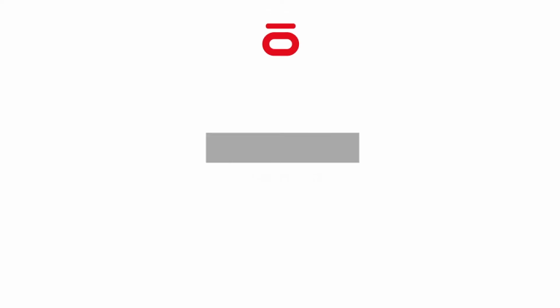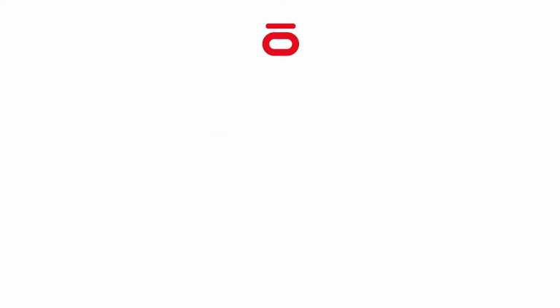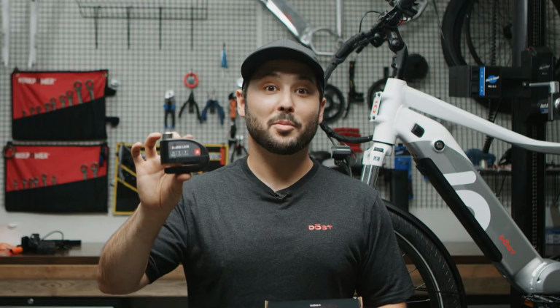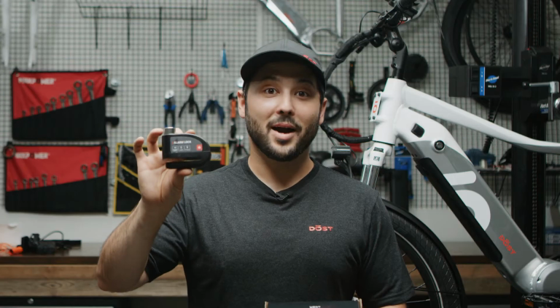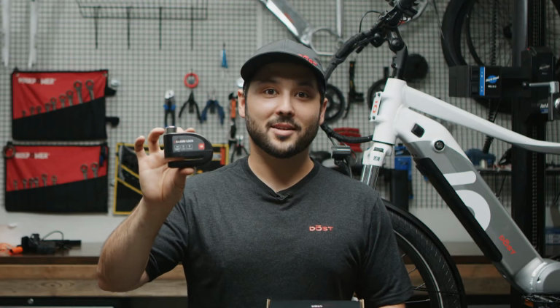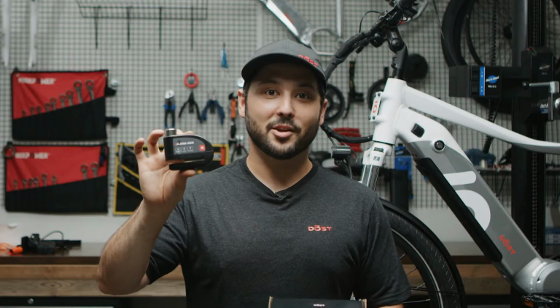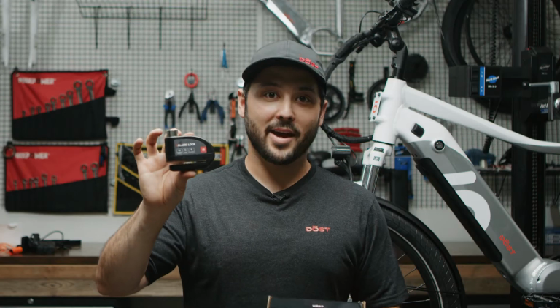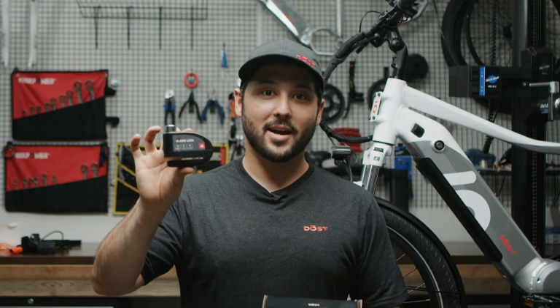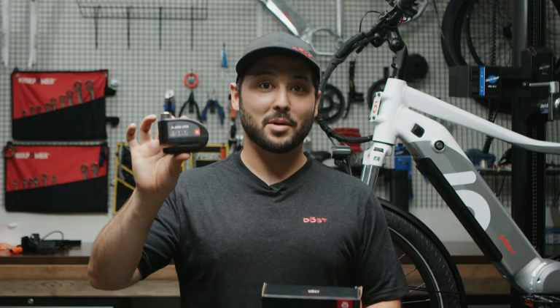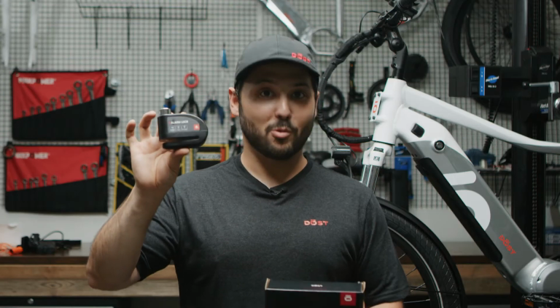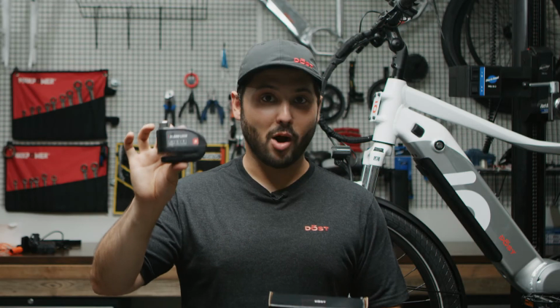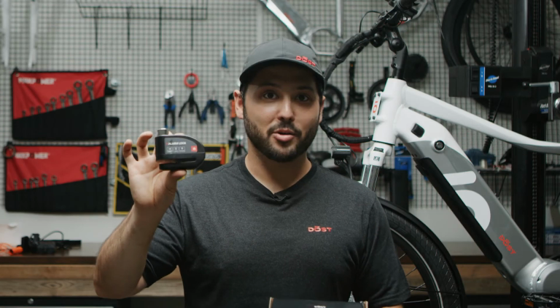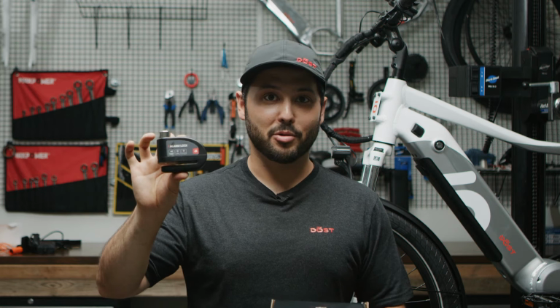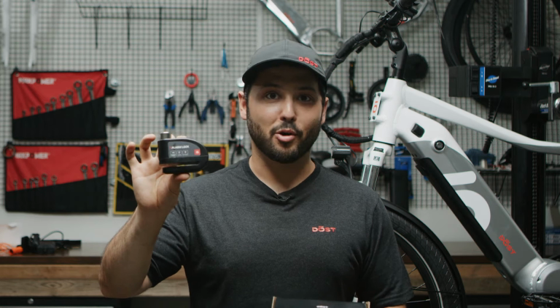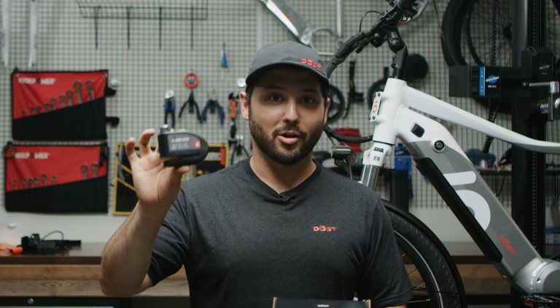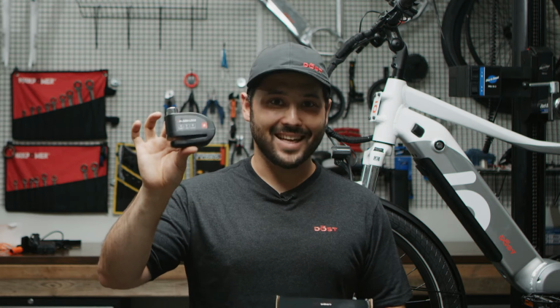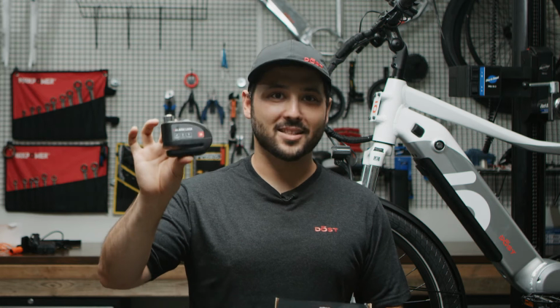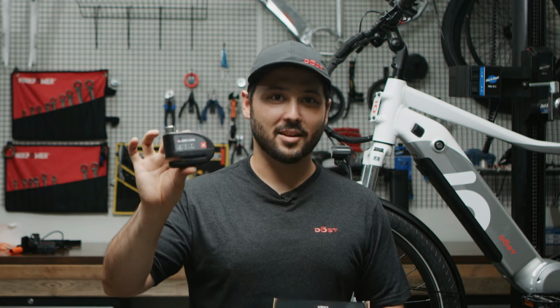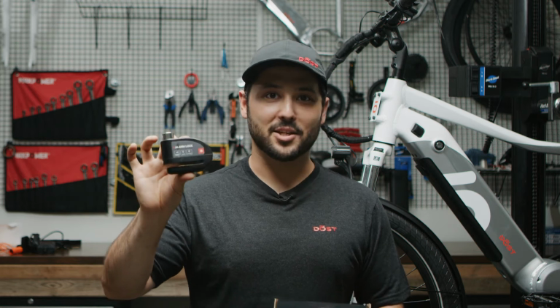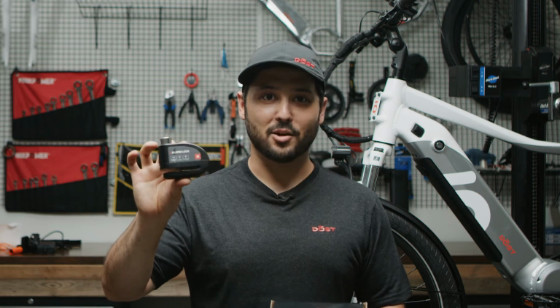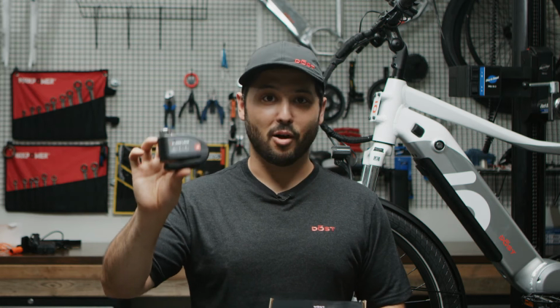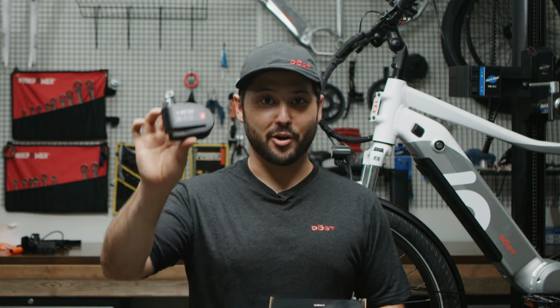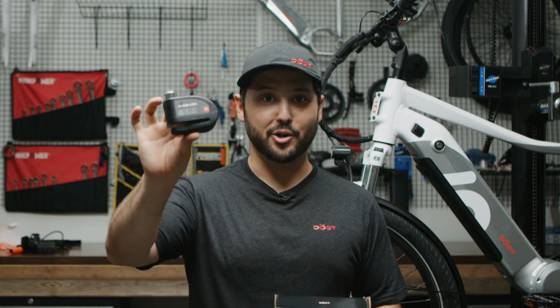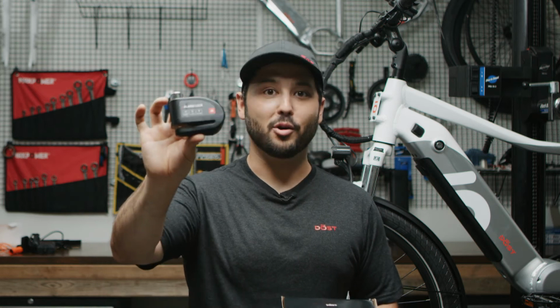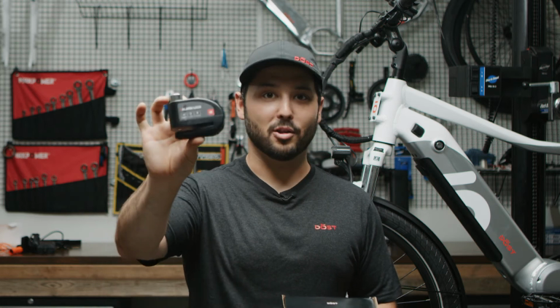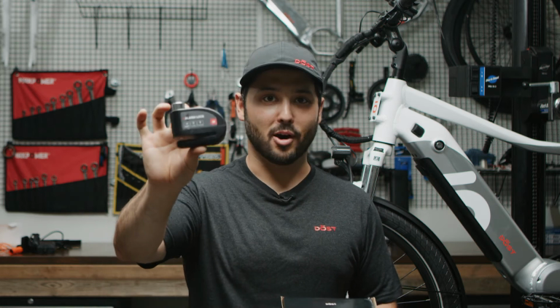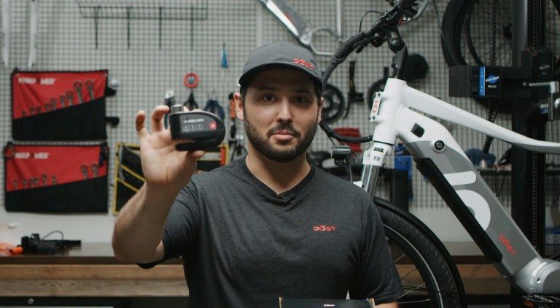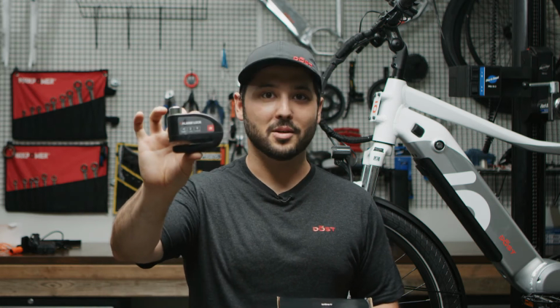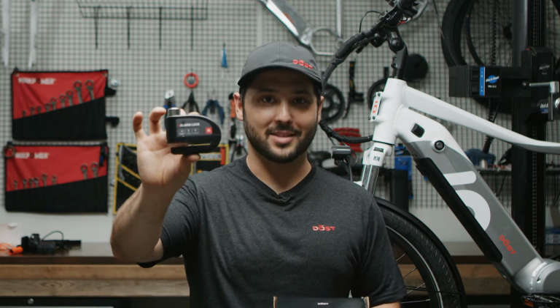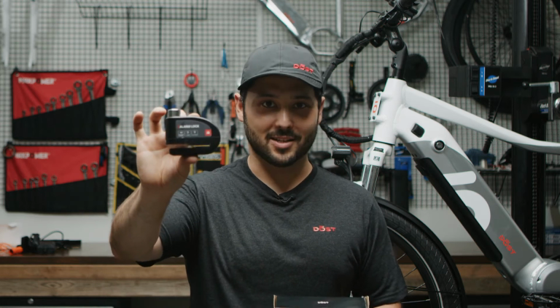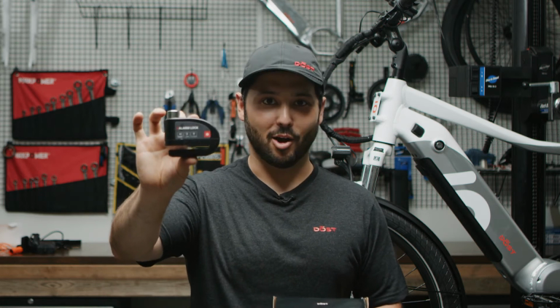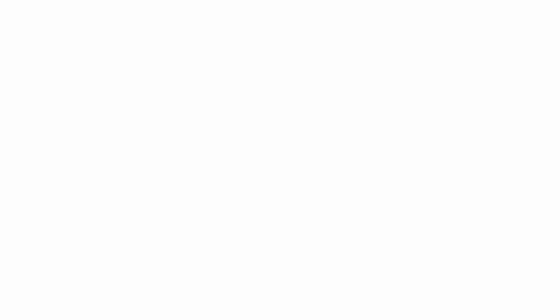Welcome back. Today I'm going to walk you through the installation of our new alarm disc lock.